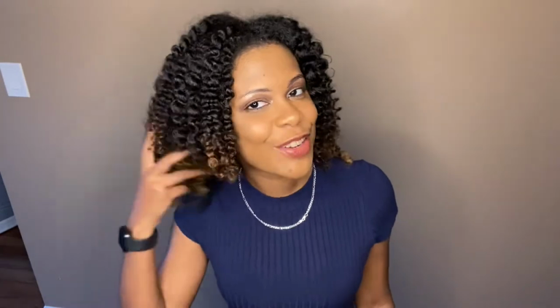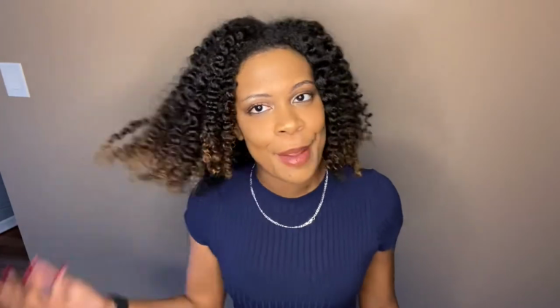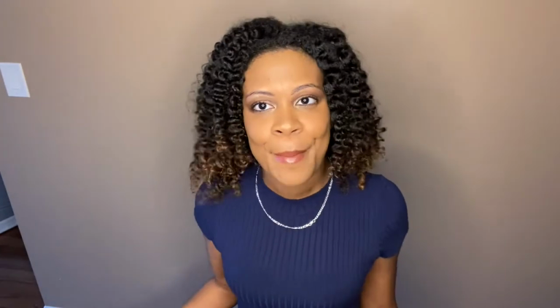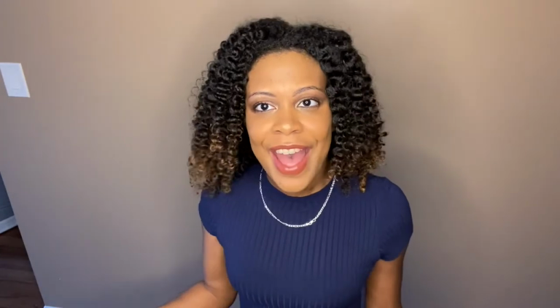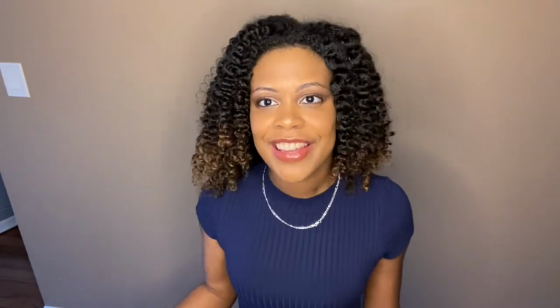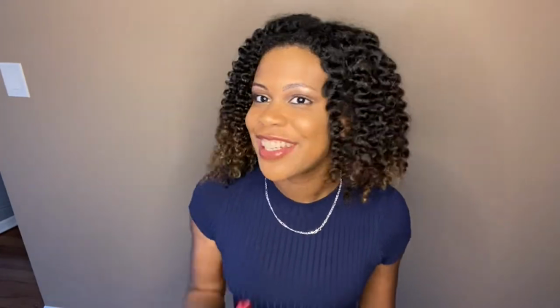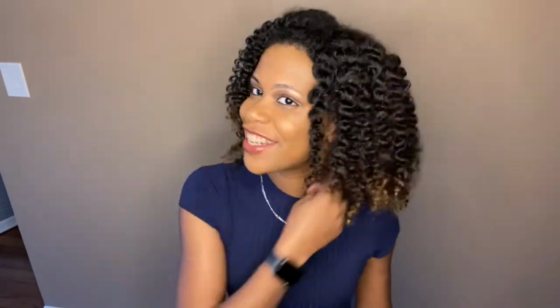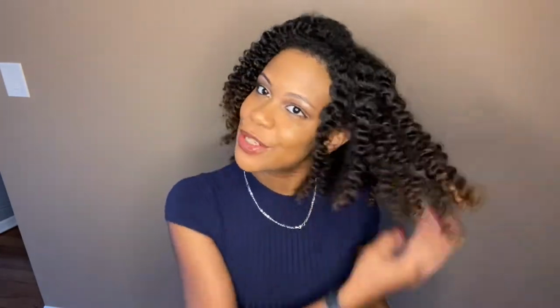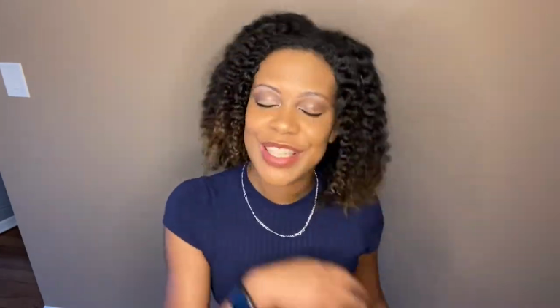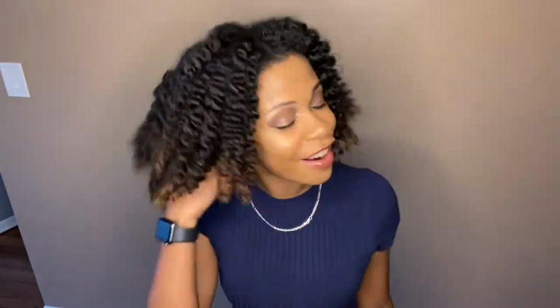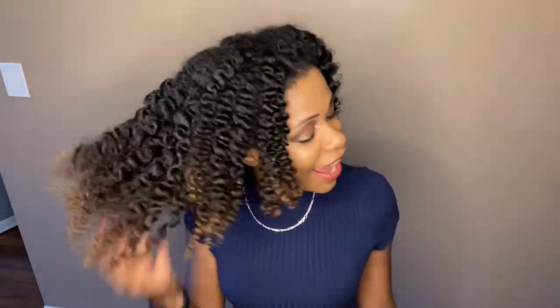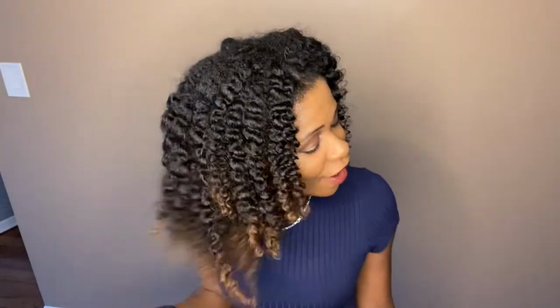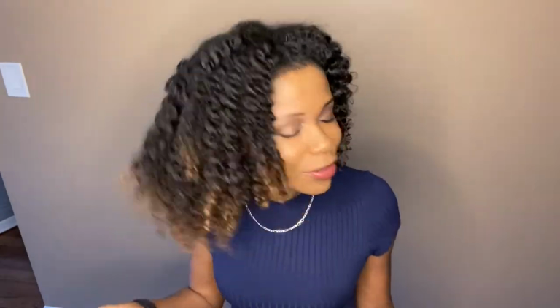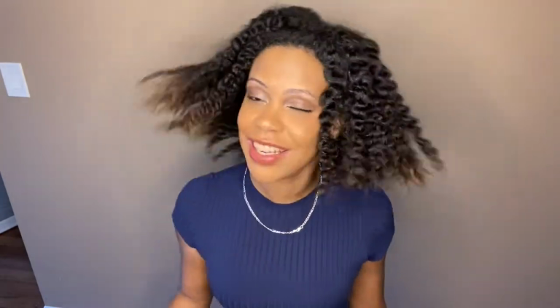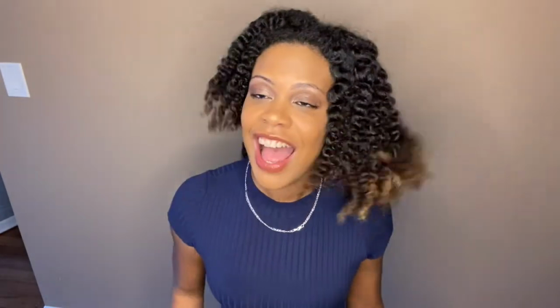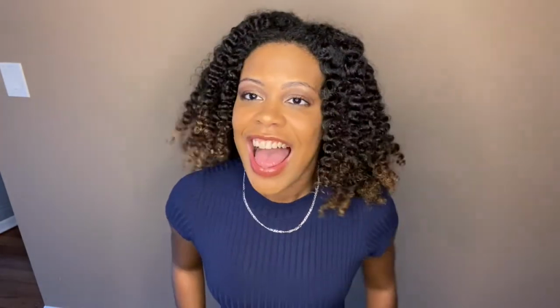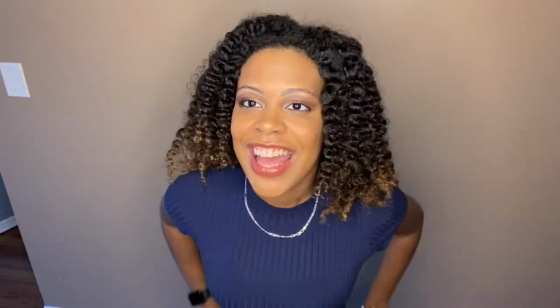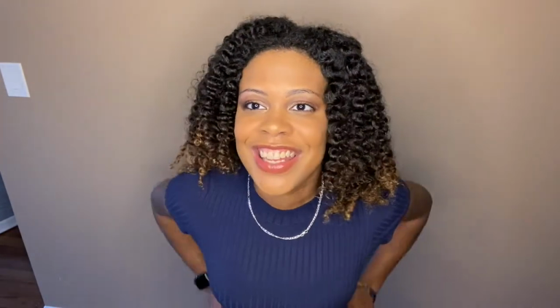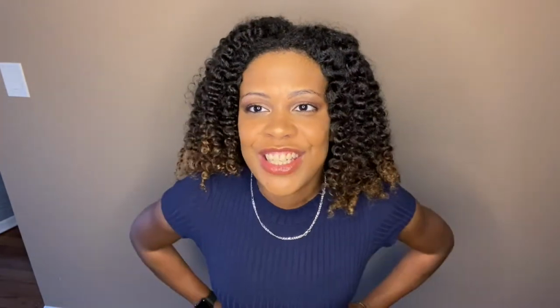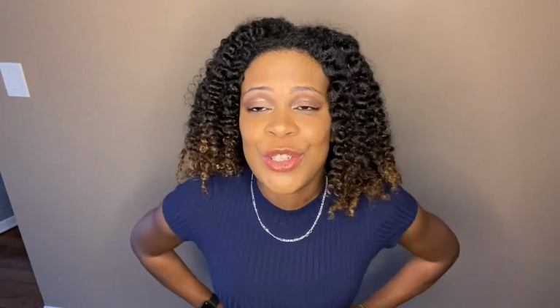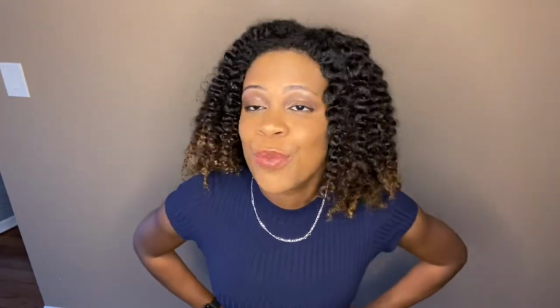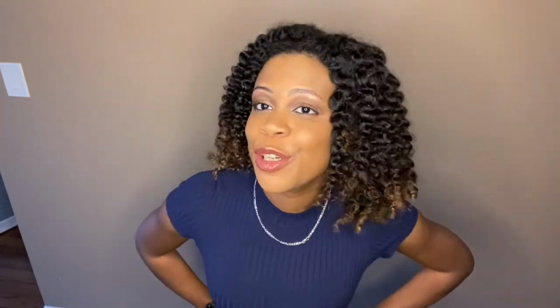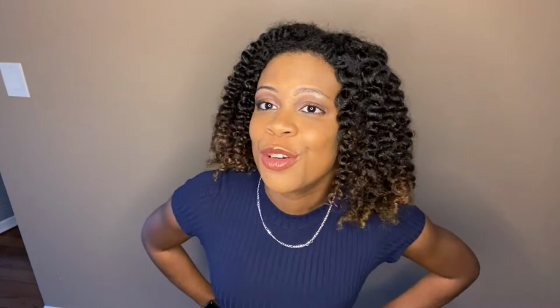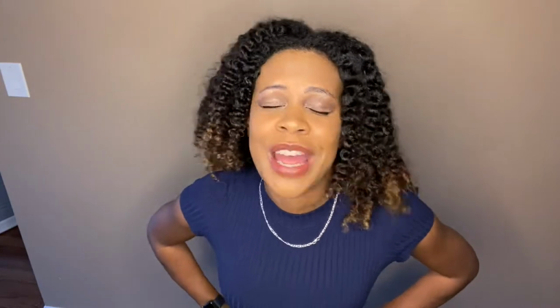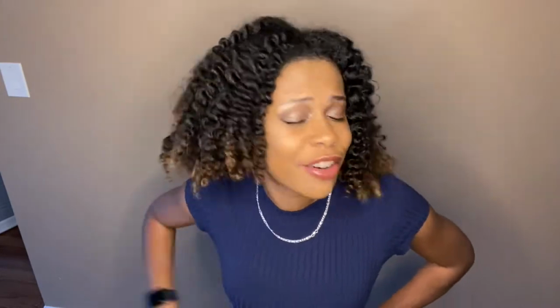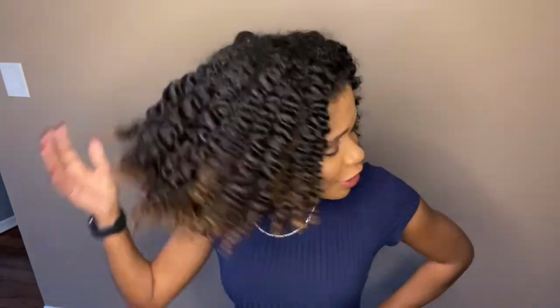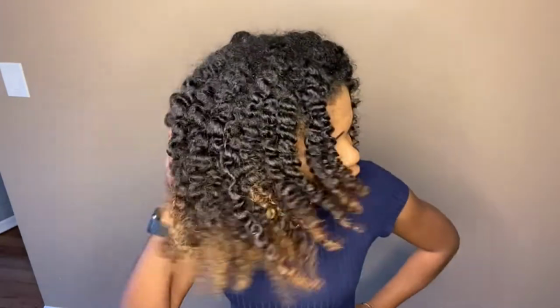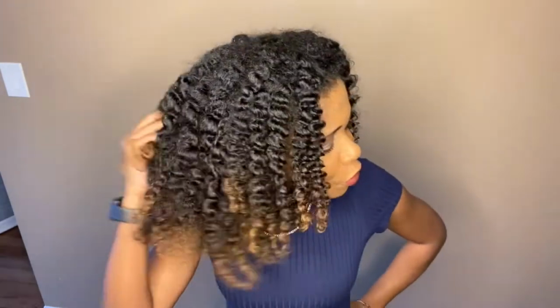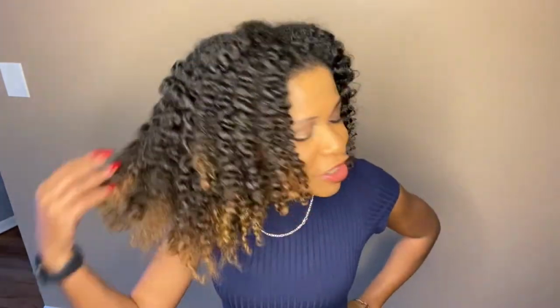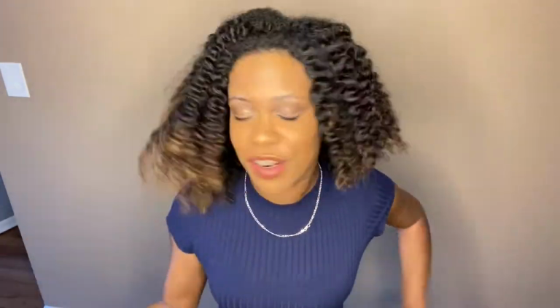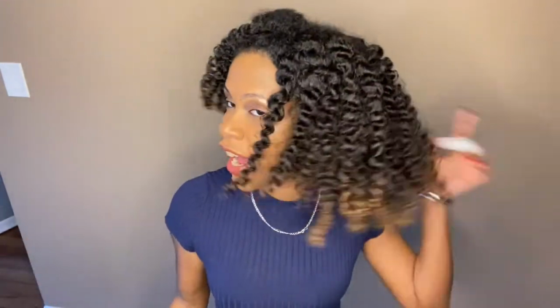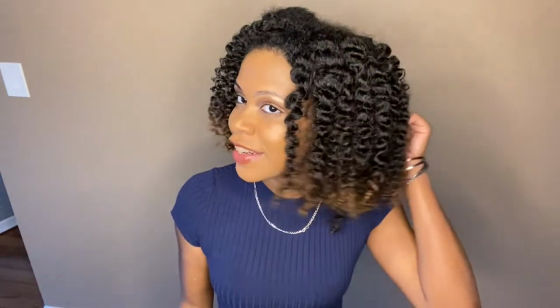I am back. As you can see, the twists are out, and this is super cute. My hair is so moisturized.